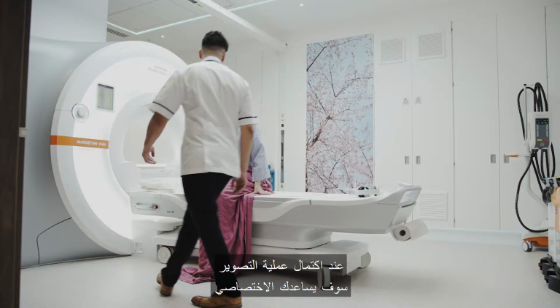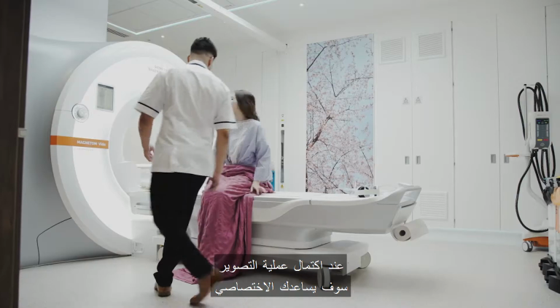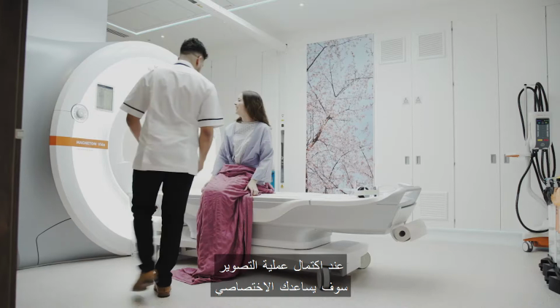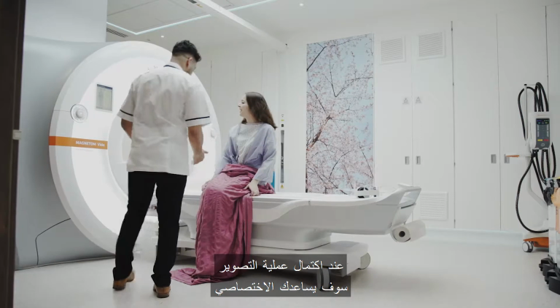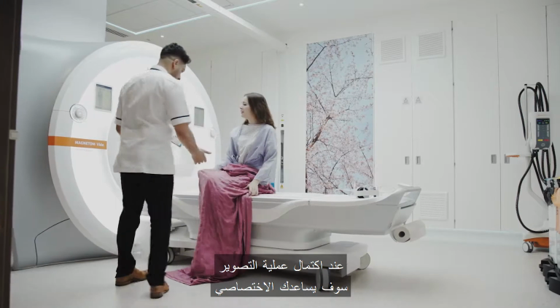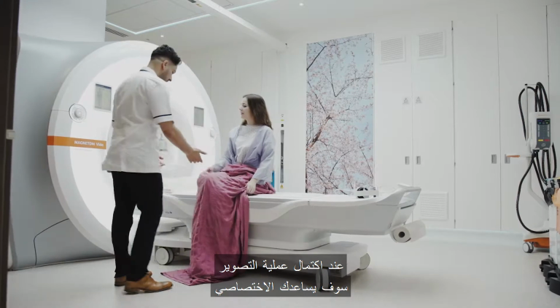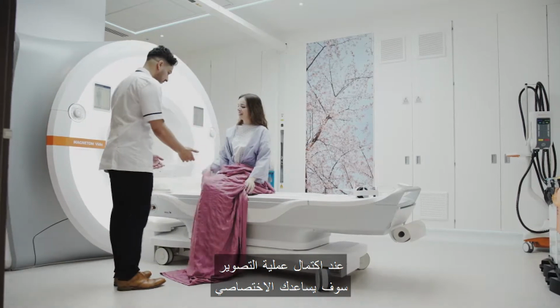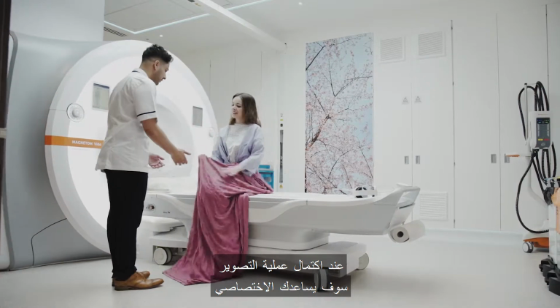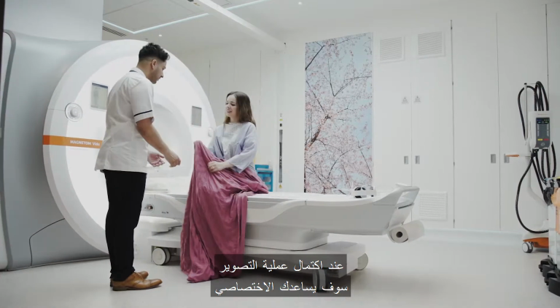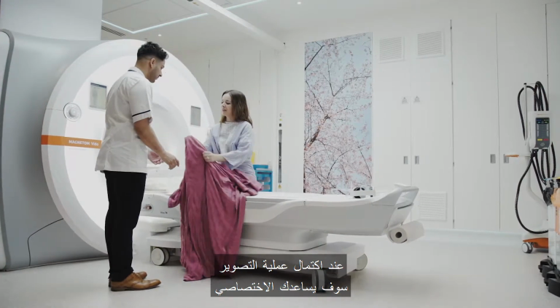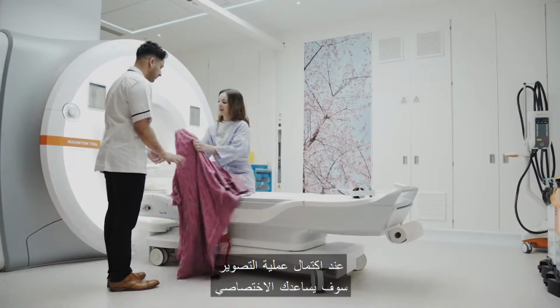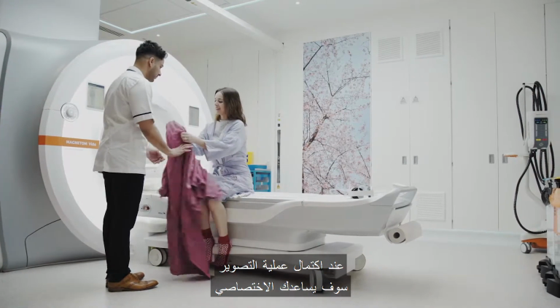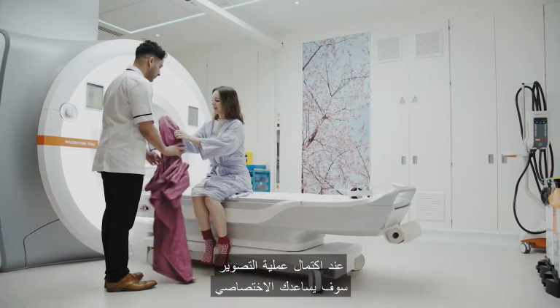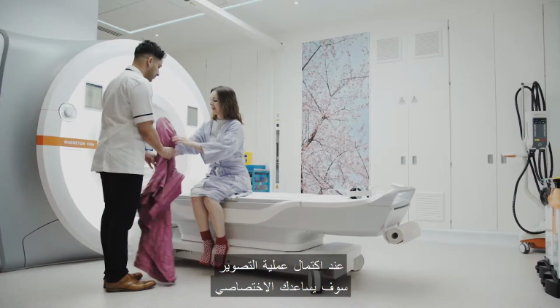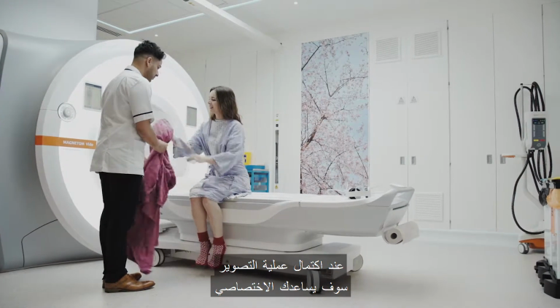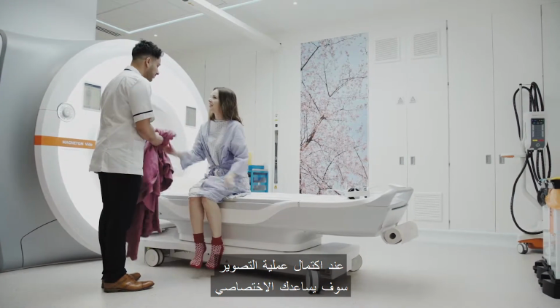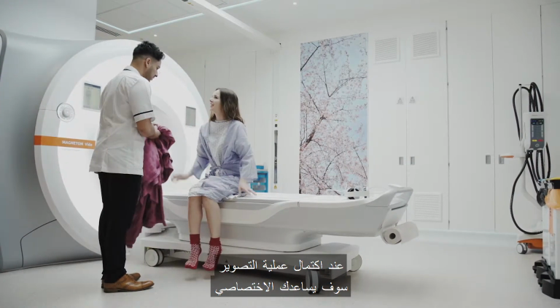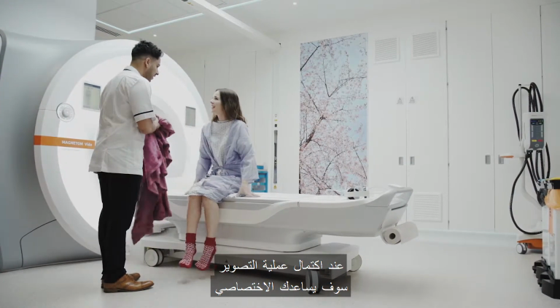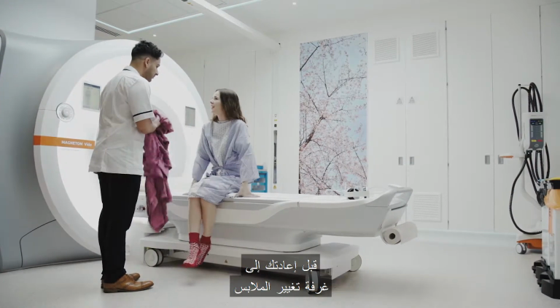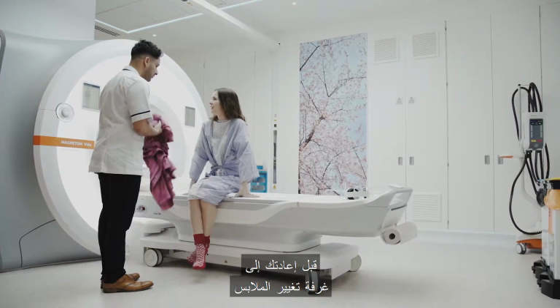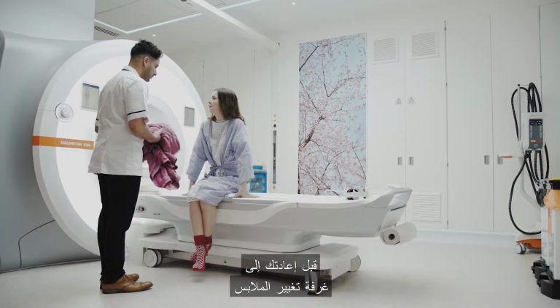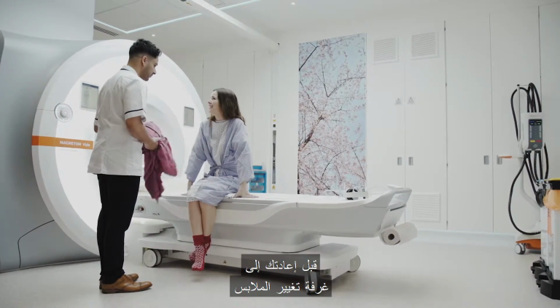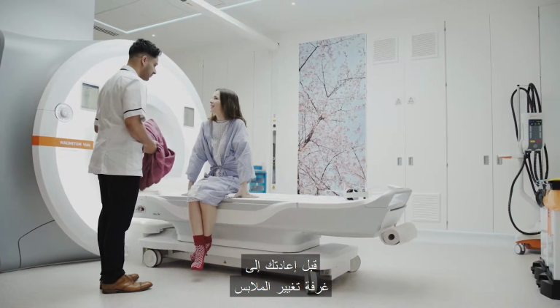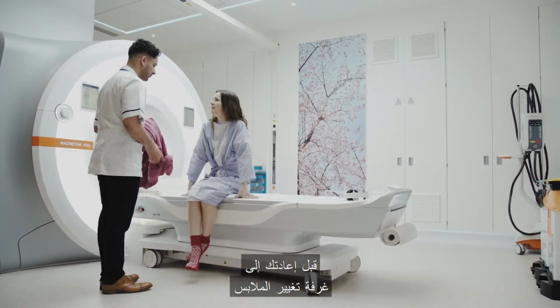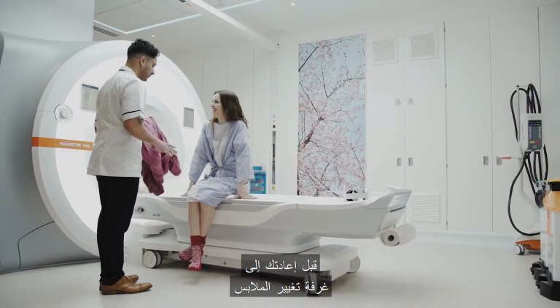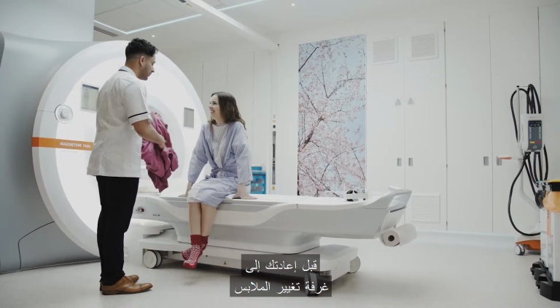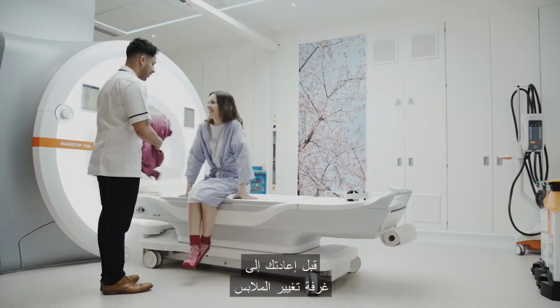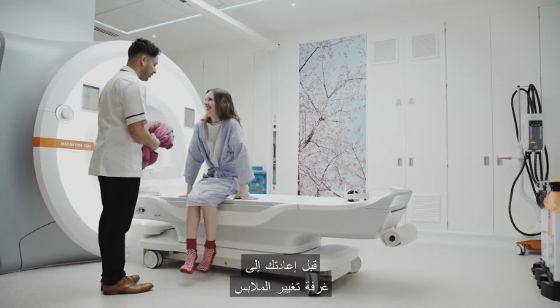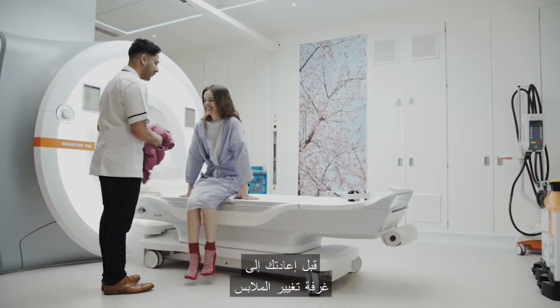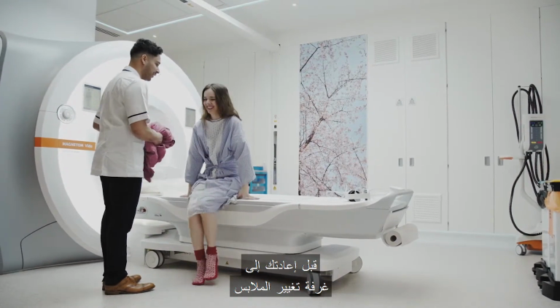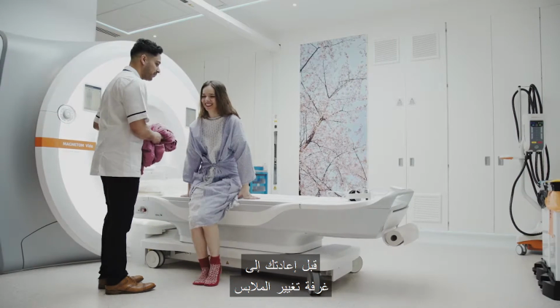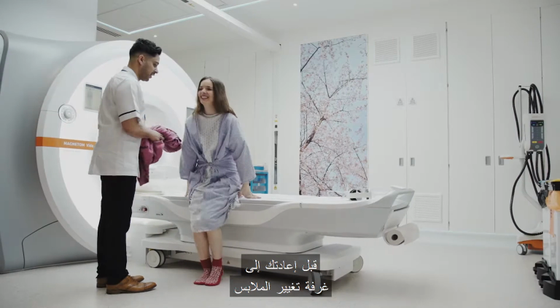Once your scan is completed, the radiographer will assist you before taking you back to the changing room.